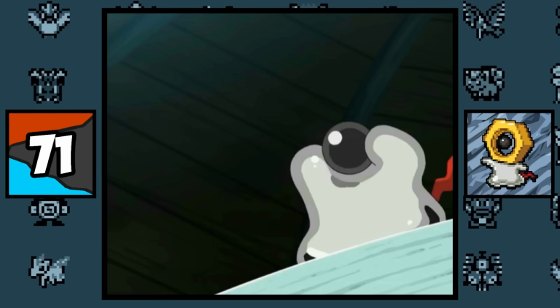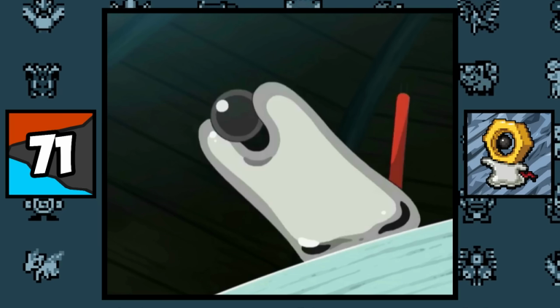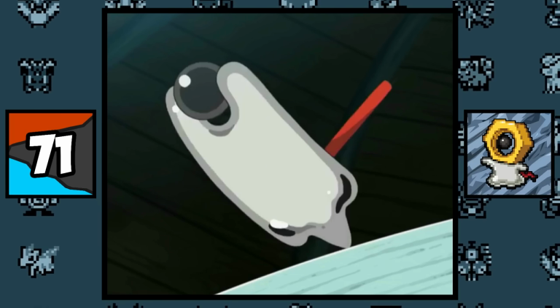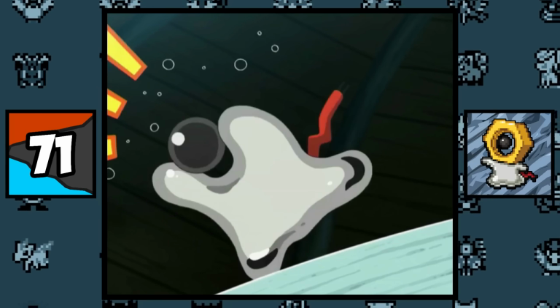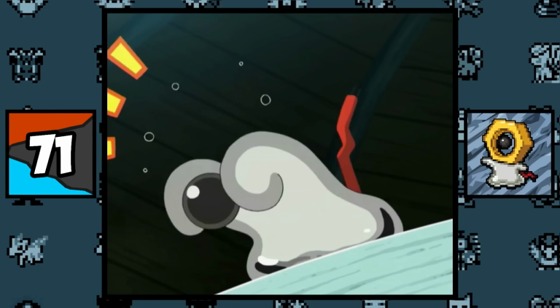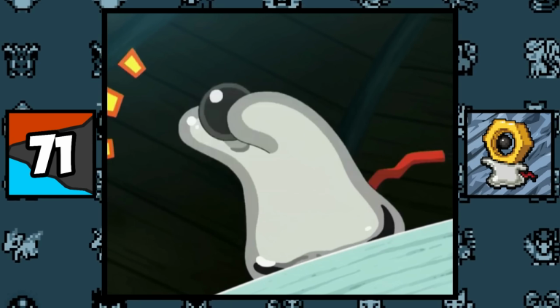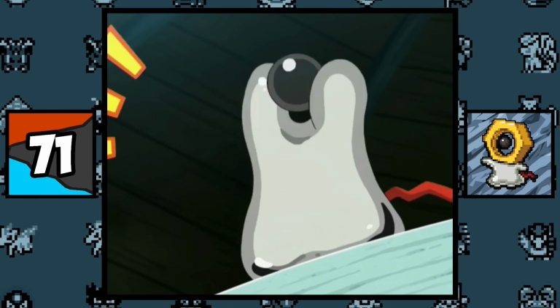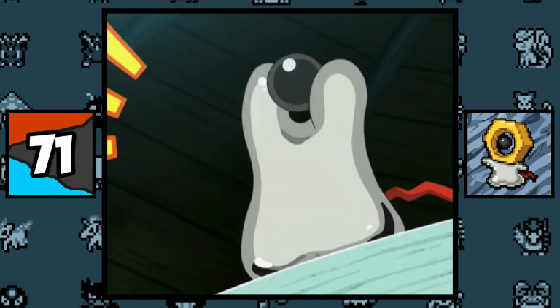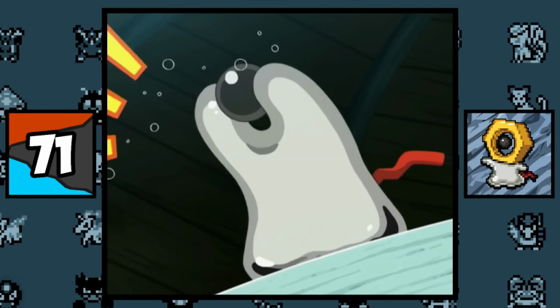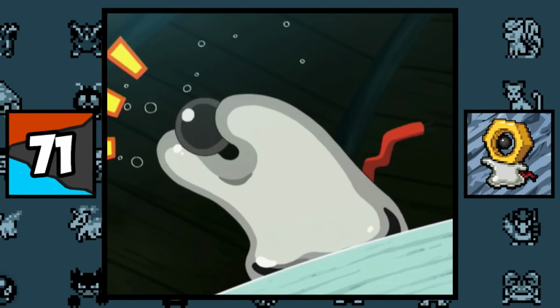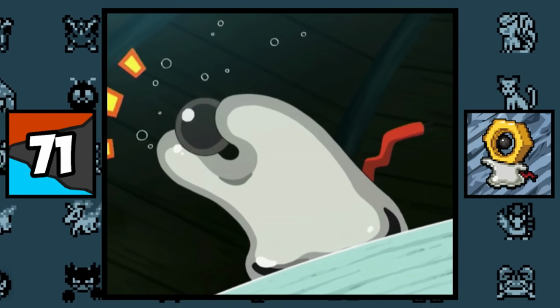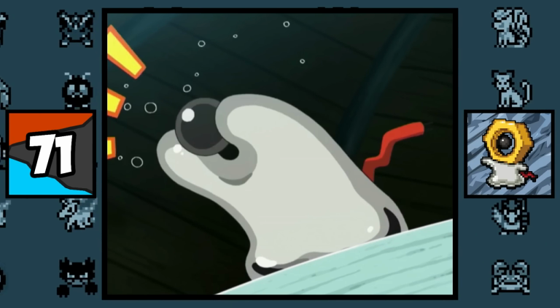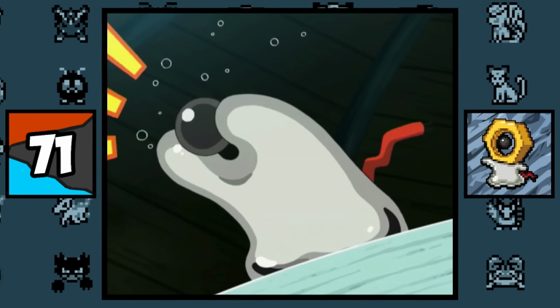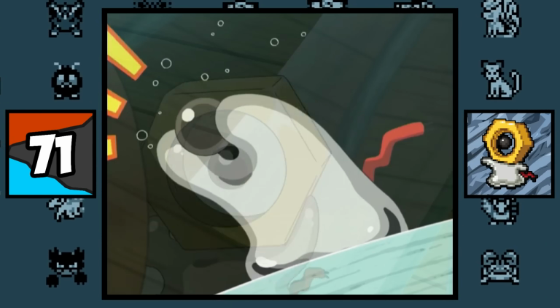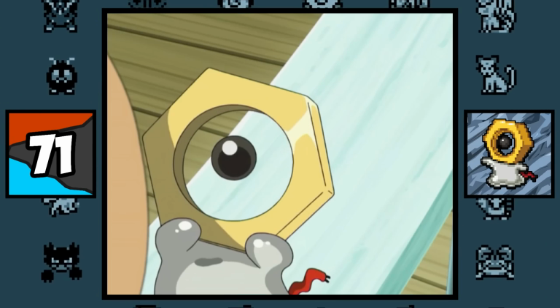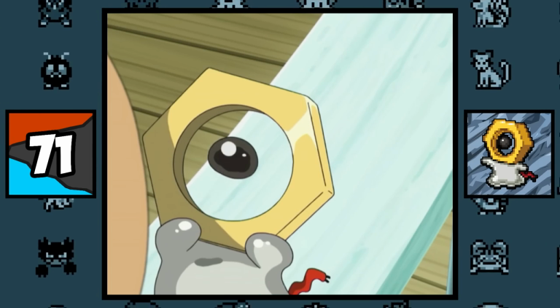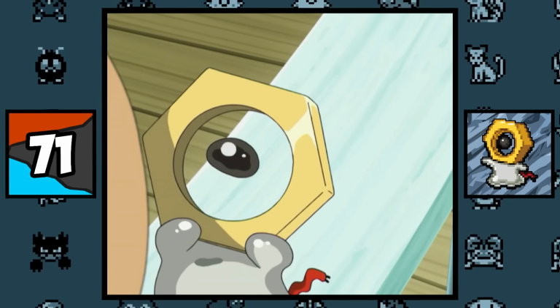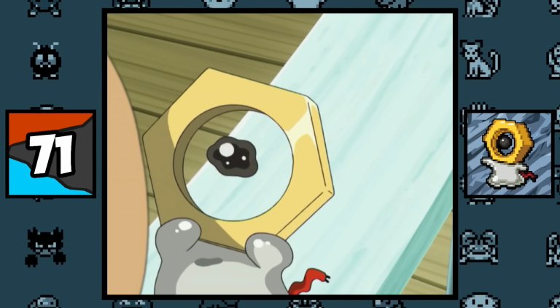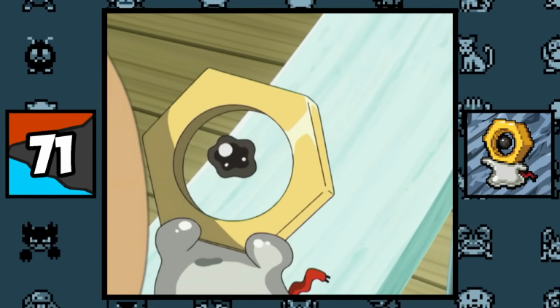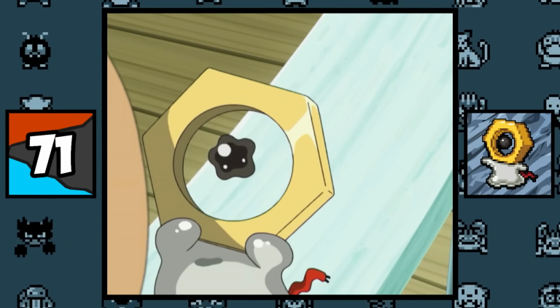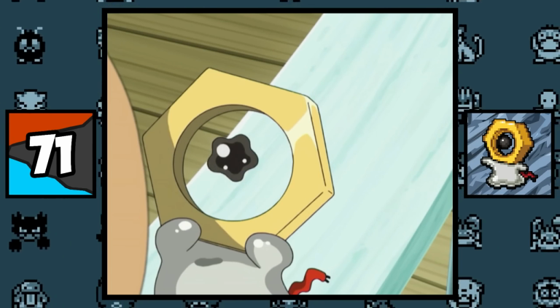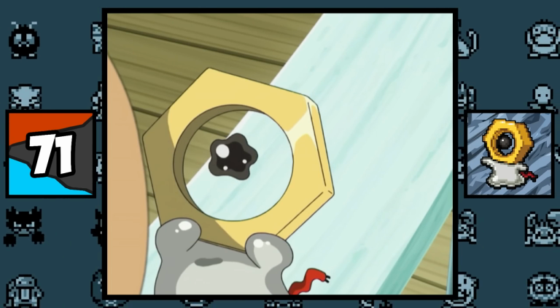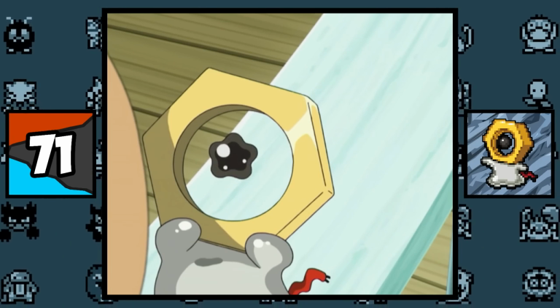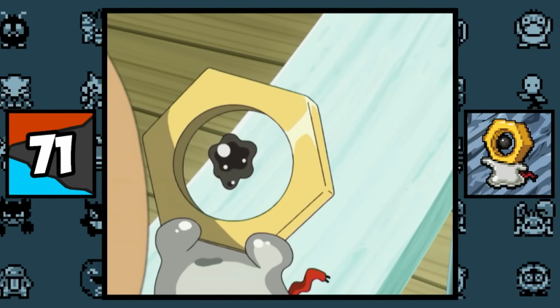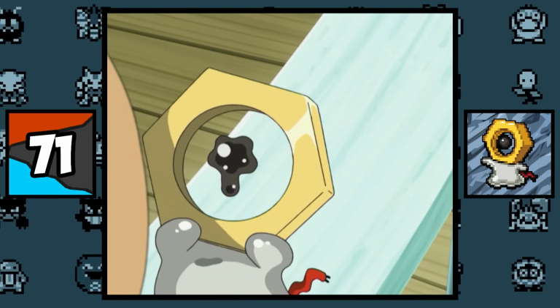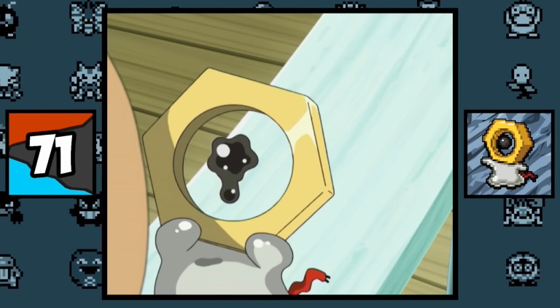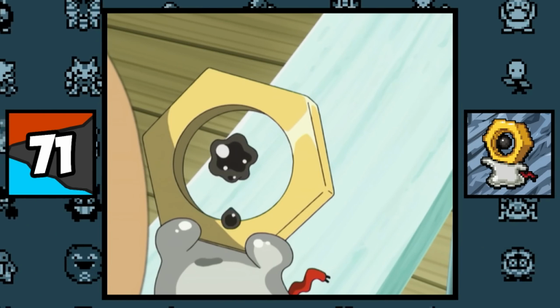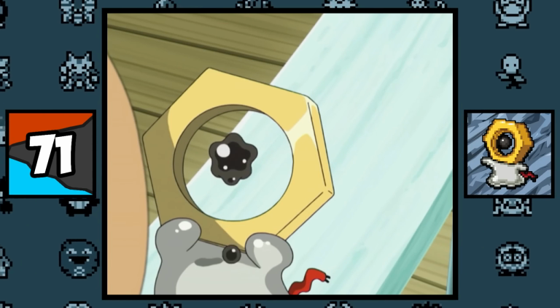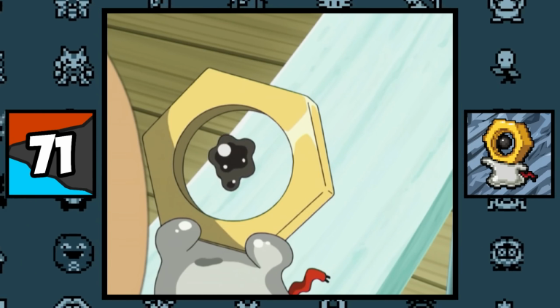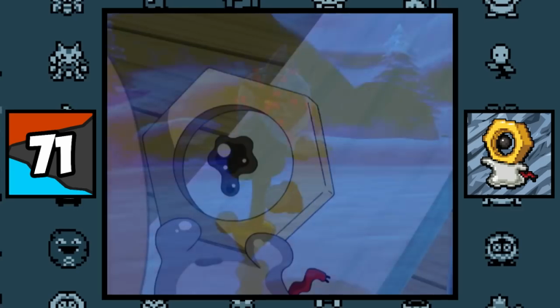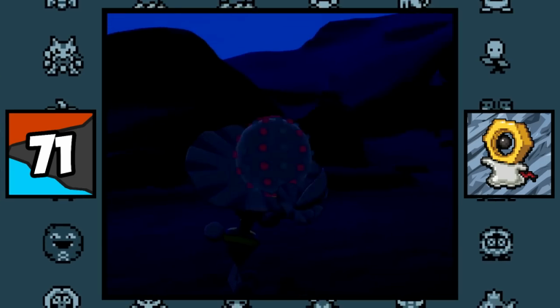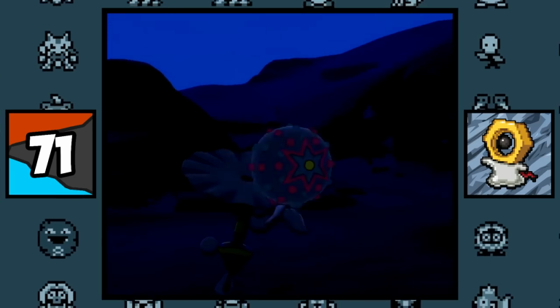This is what Meltan looks like without its head. I guess that makes two Pokemon that can remove their head, with the other one being Blacephalon.